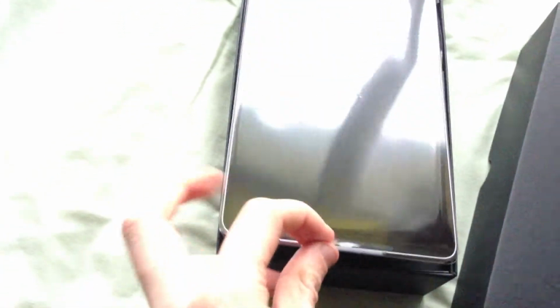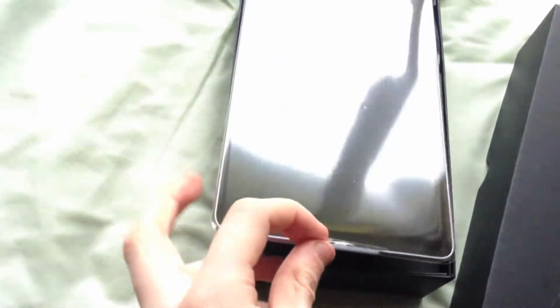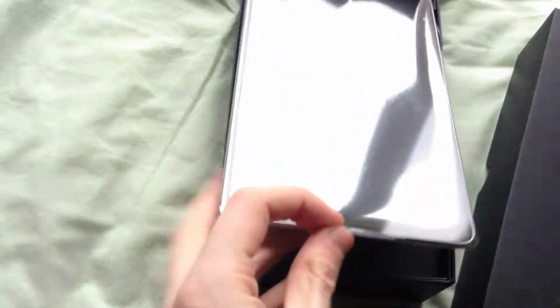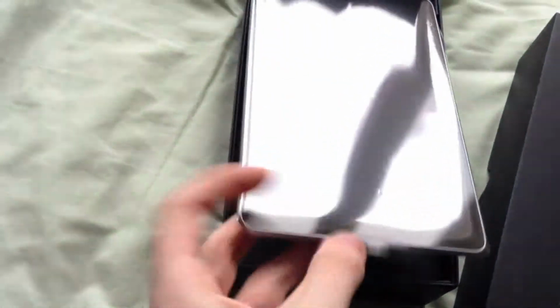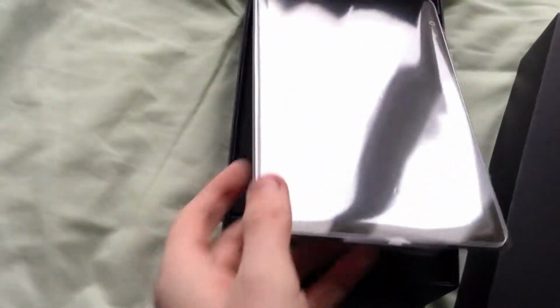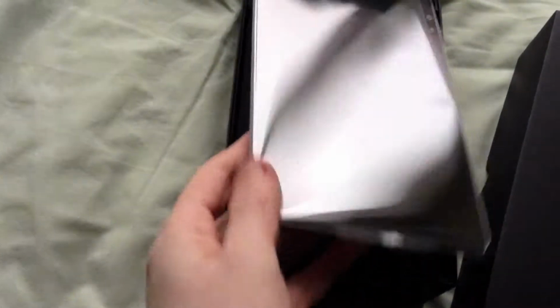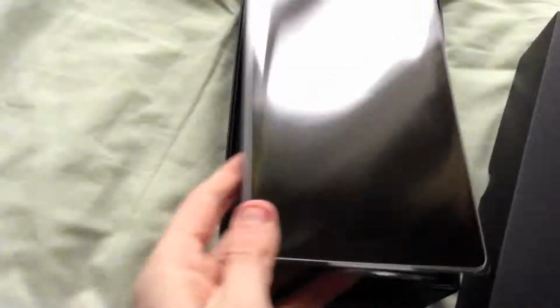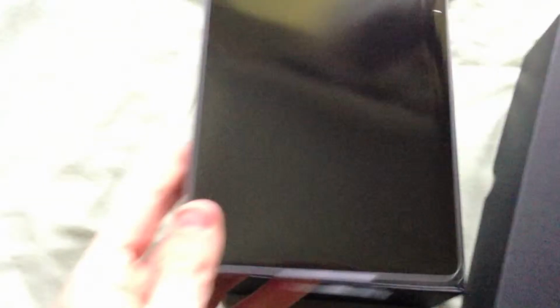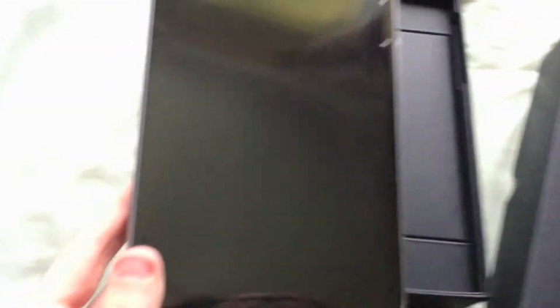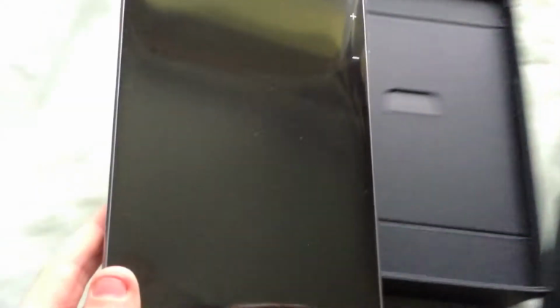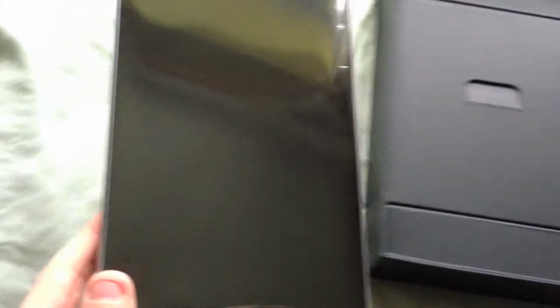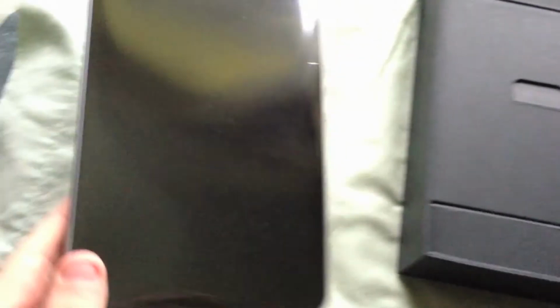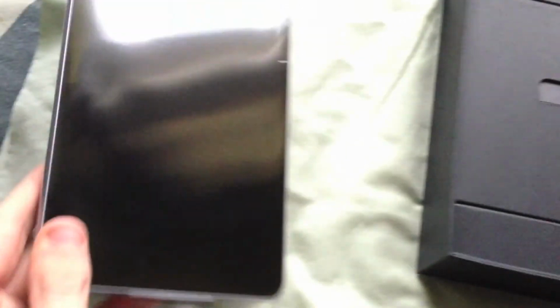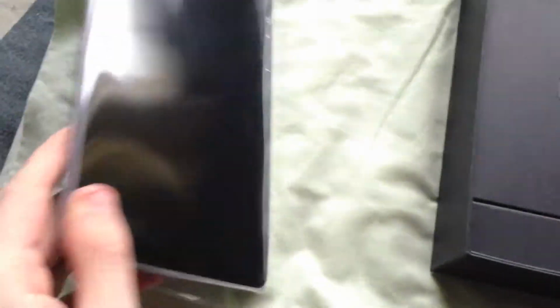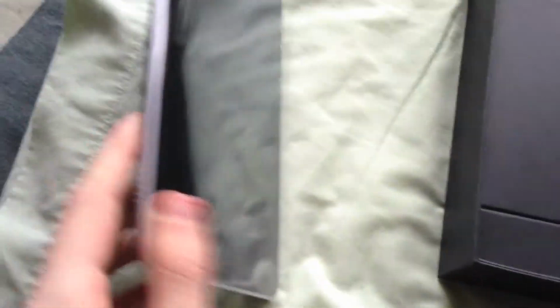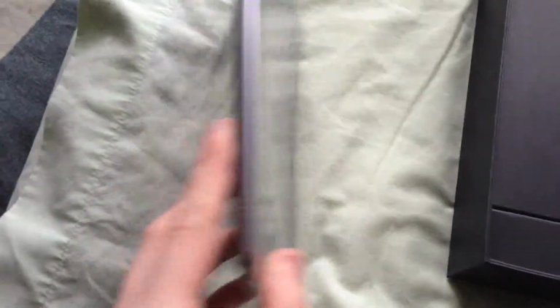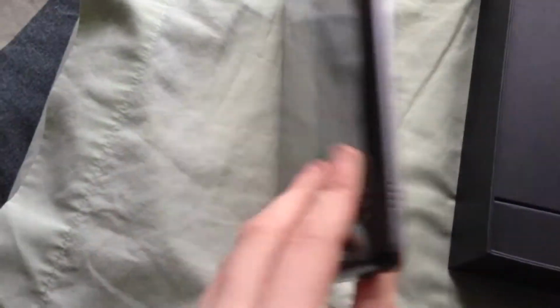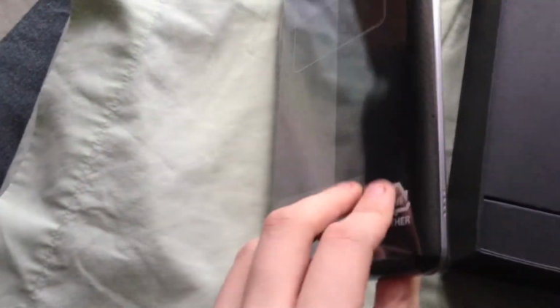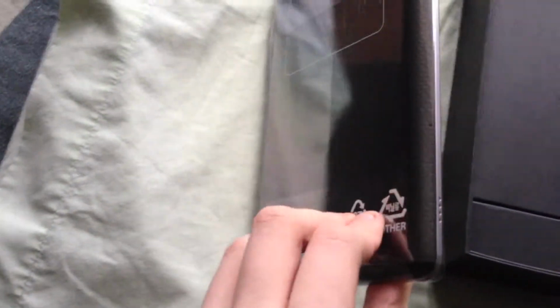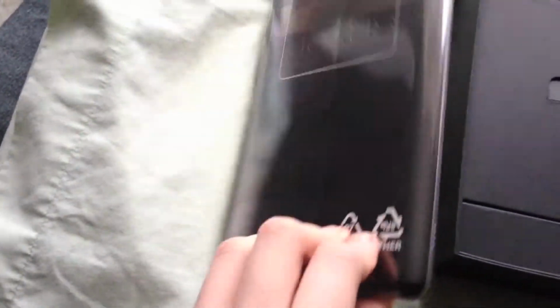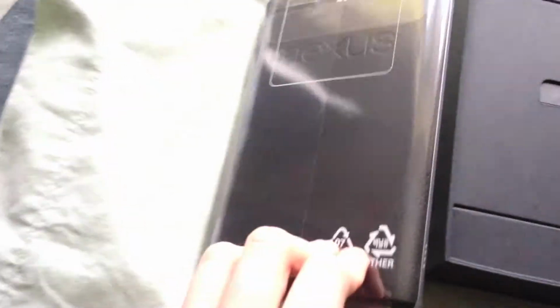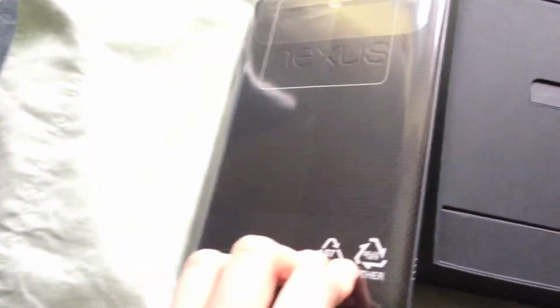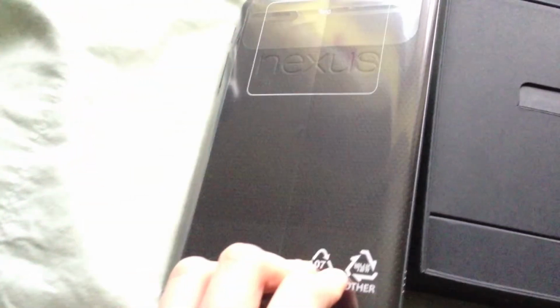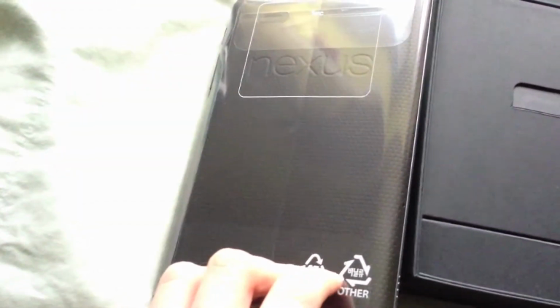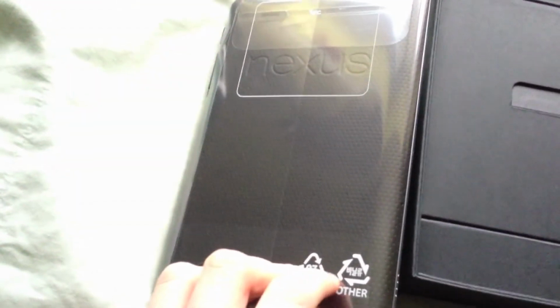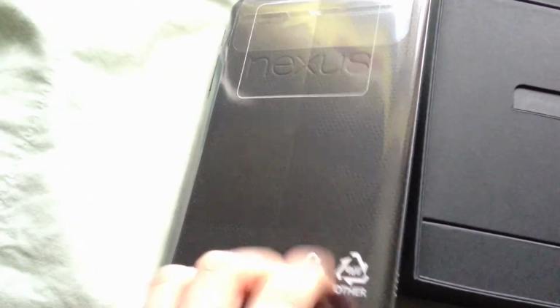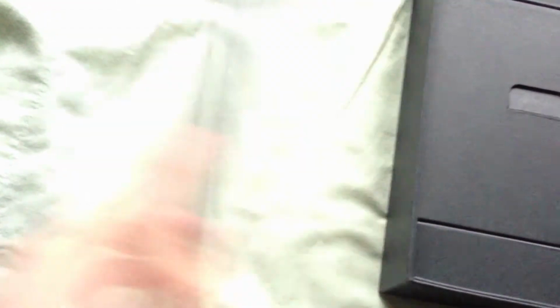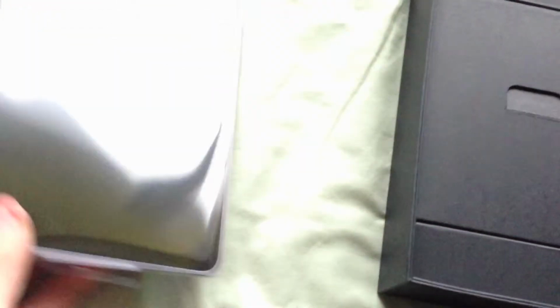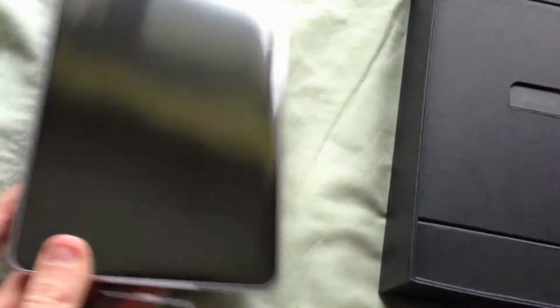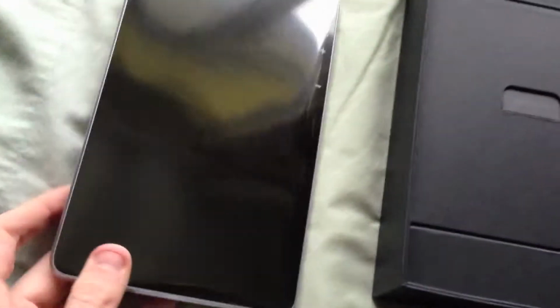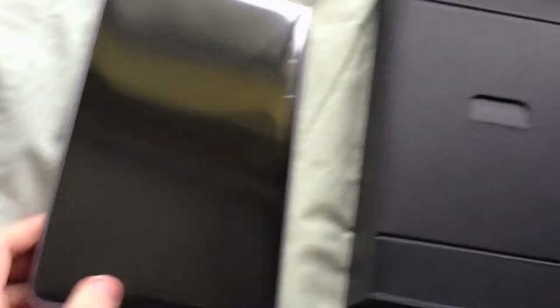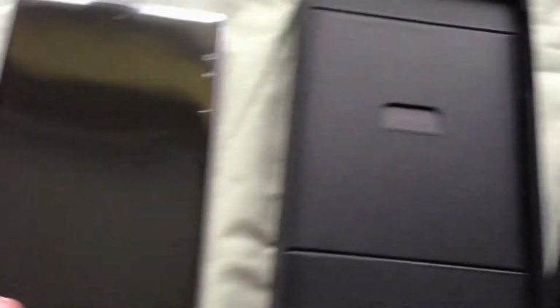And there is the tablet itself. We'll just lift that up a minute — oh, very light as well. We'll have a look at that in a minute.